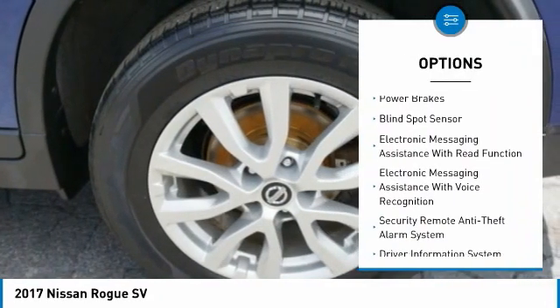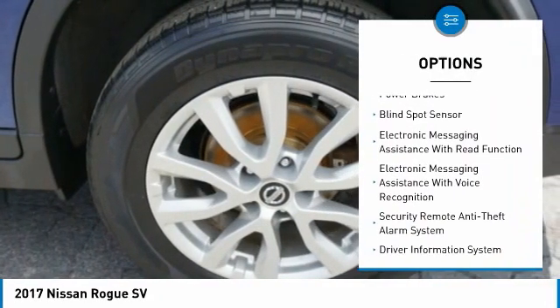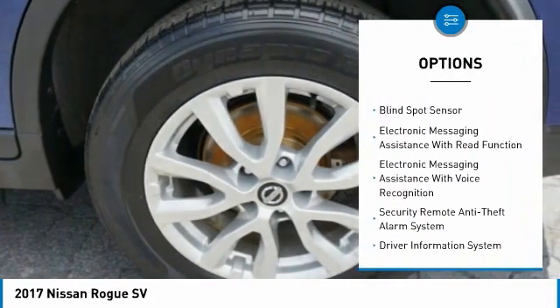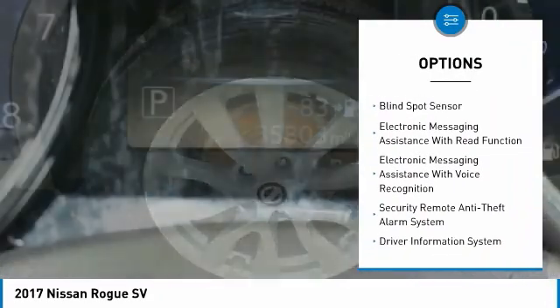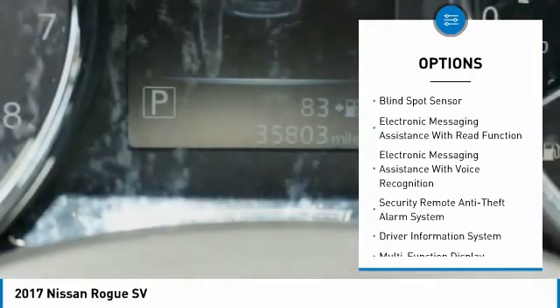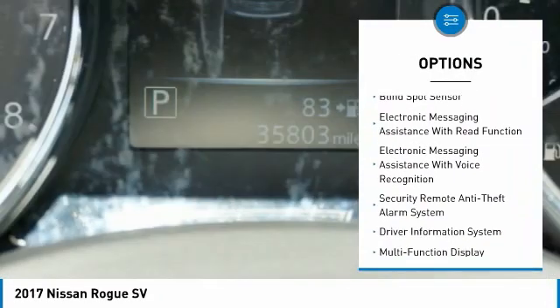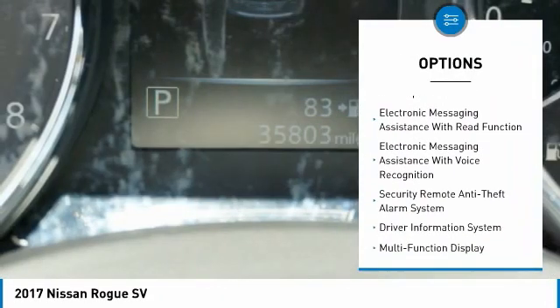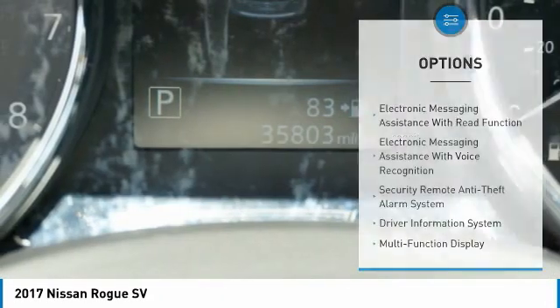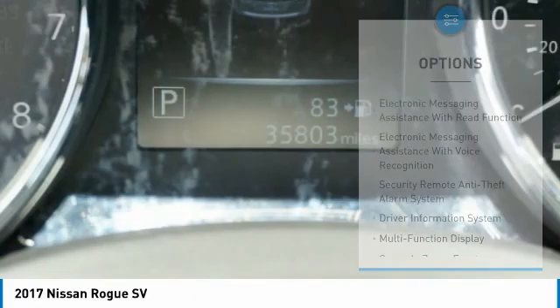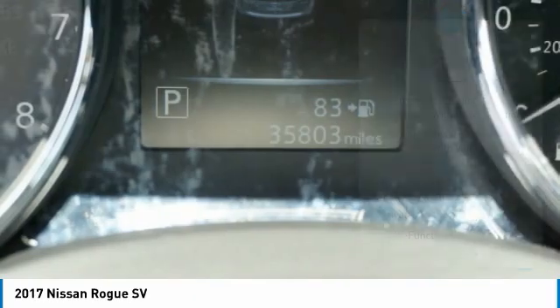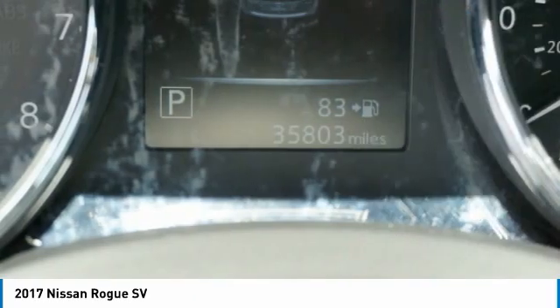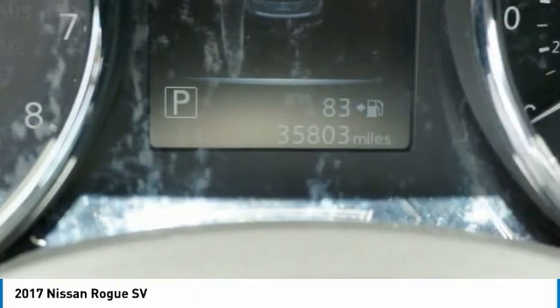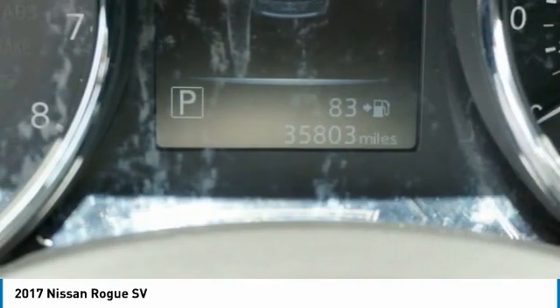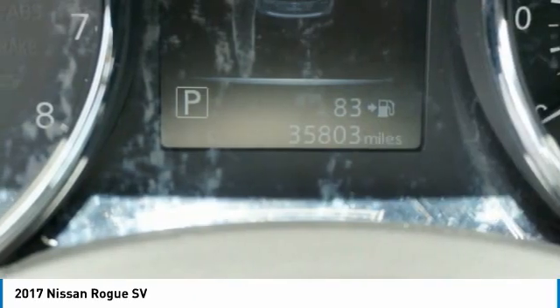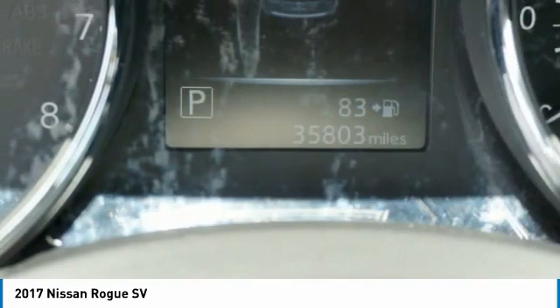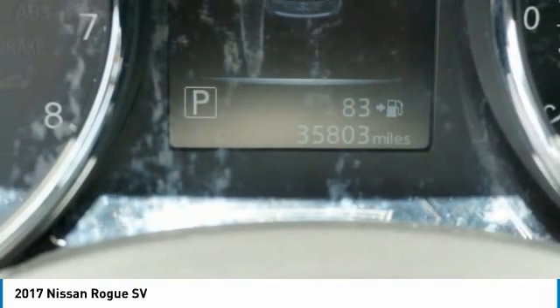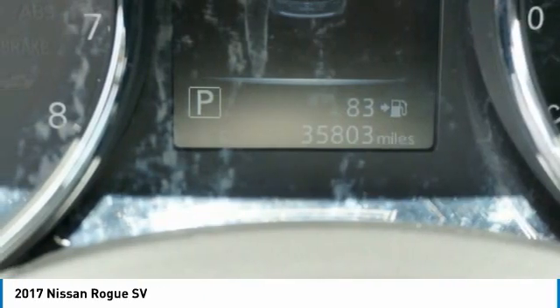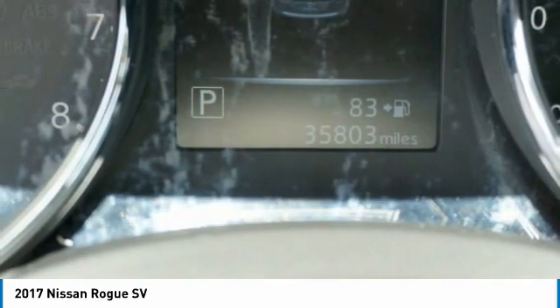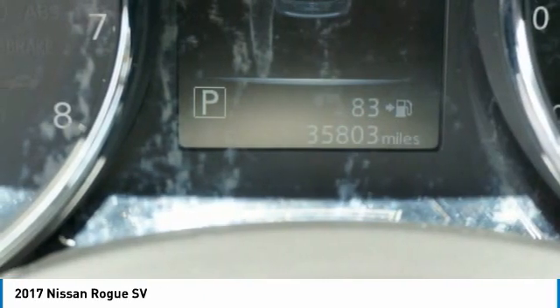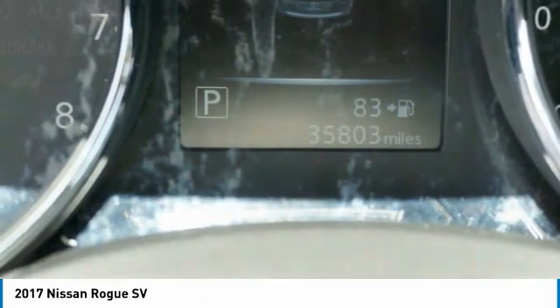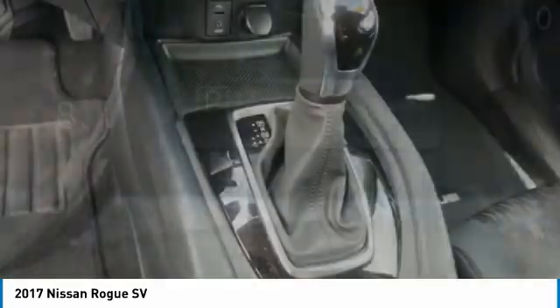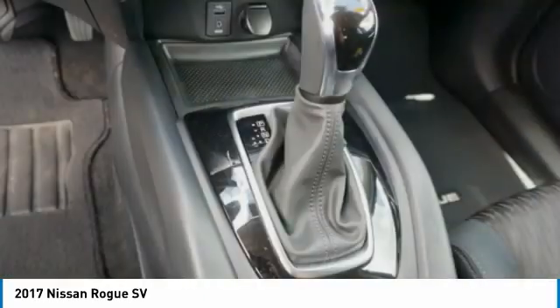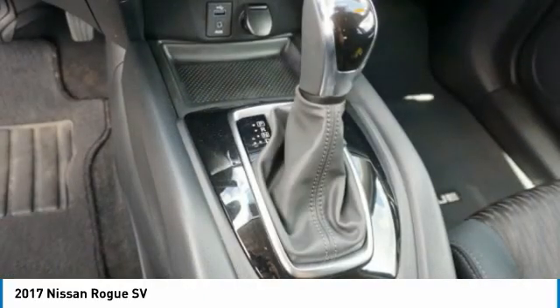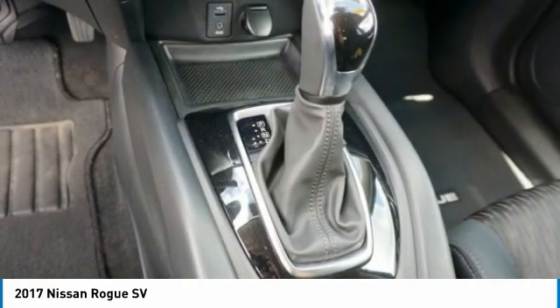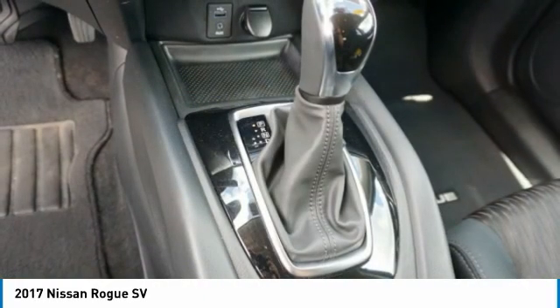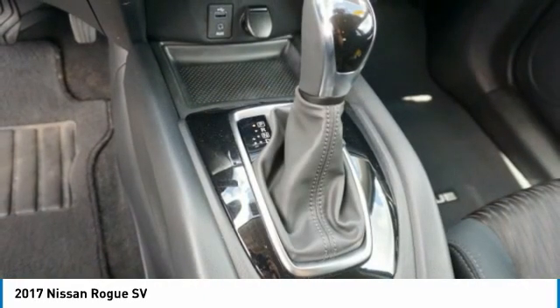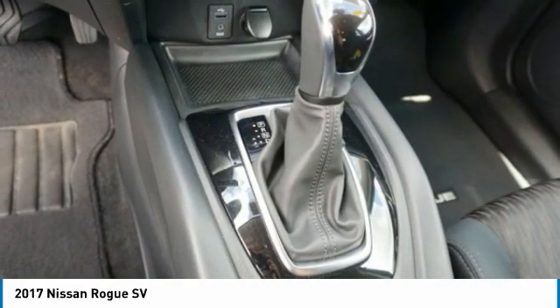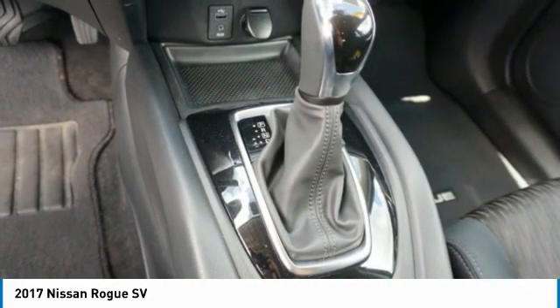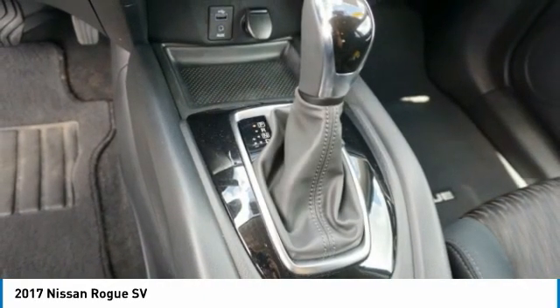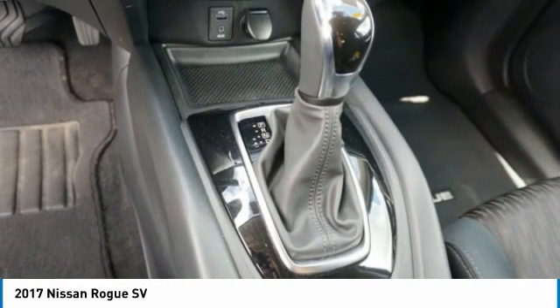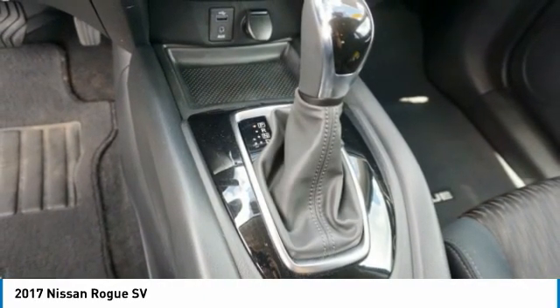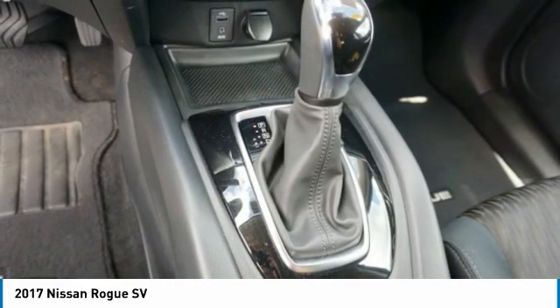Stability control, front suspension type strut, anti-lock braking system, power brakes.